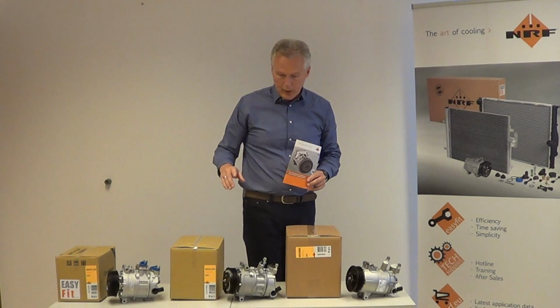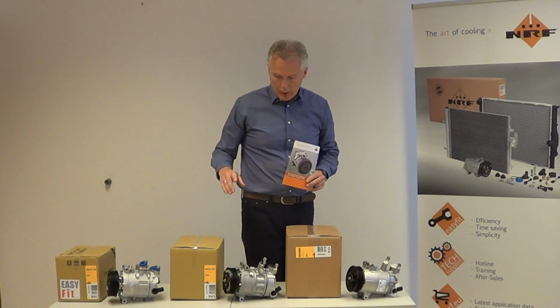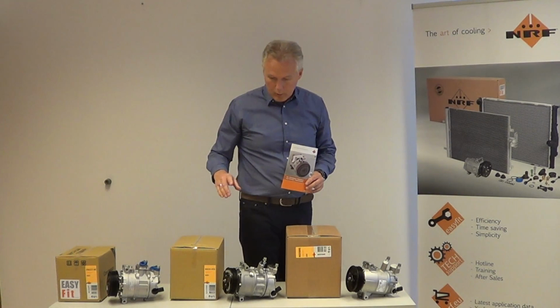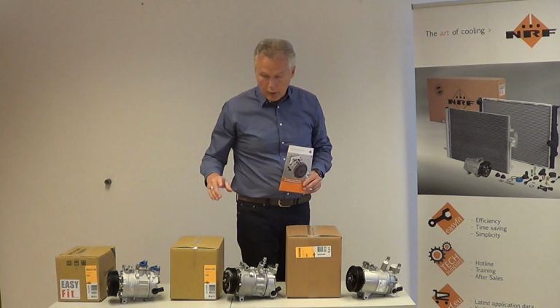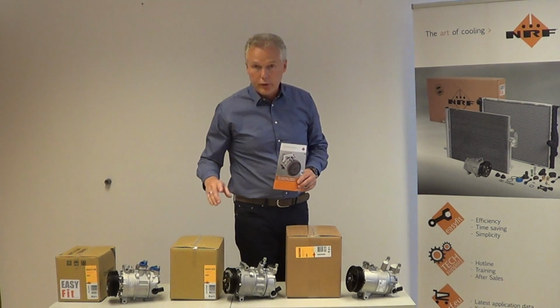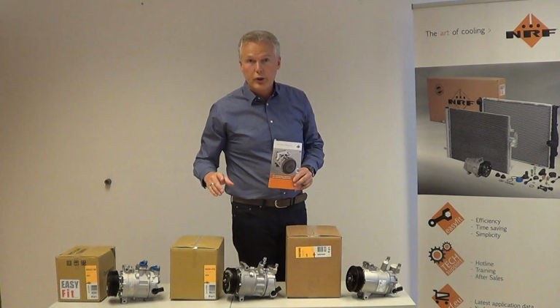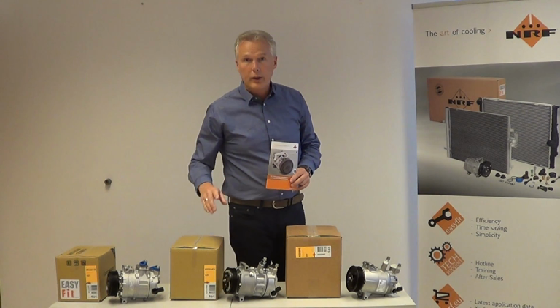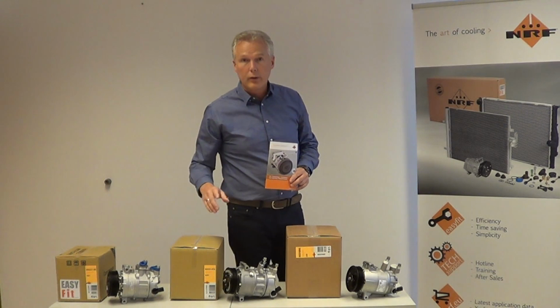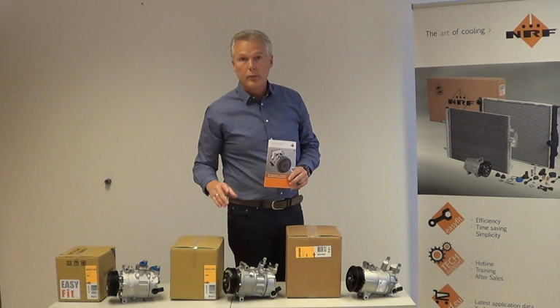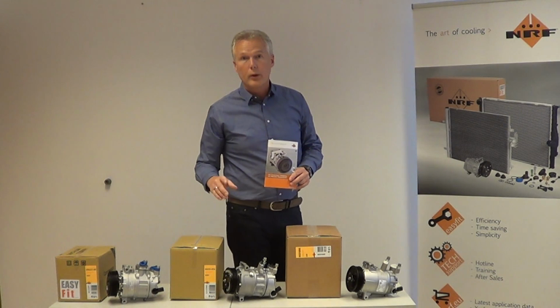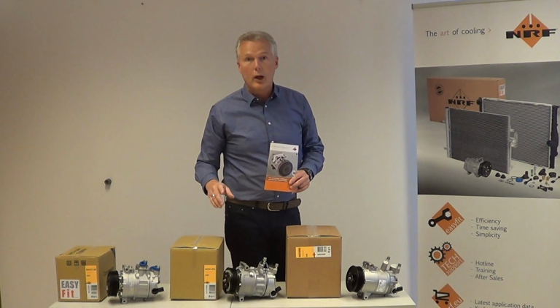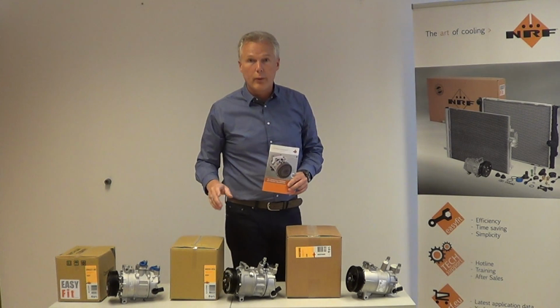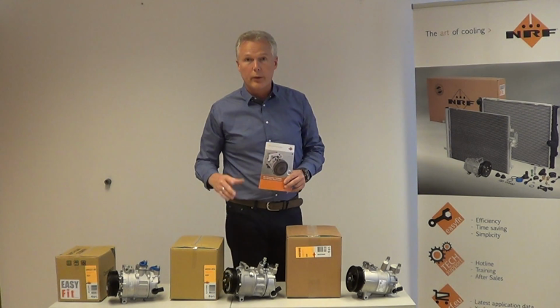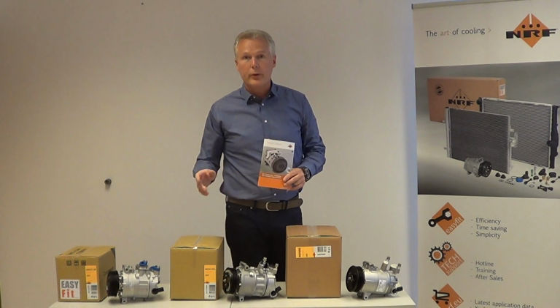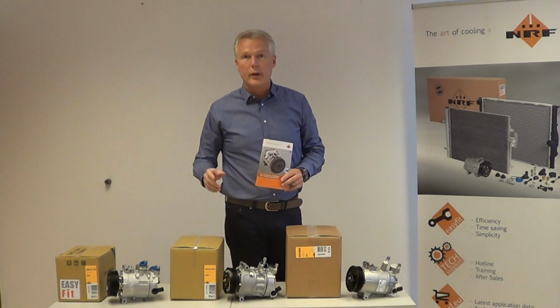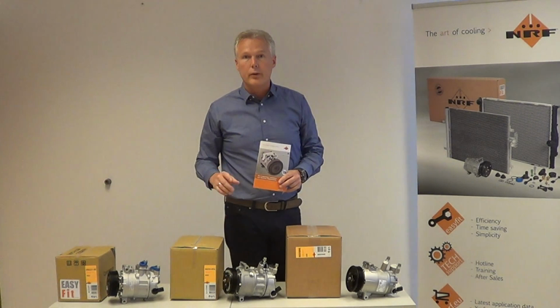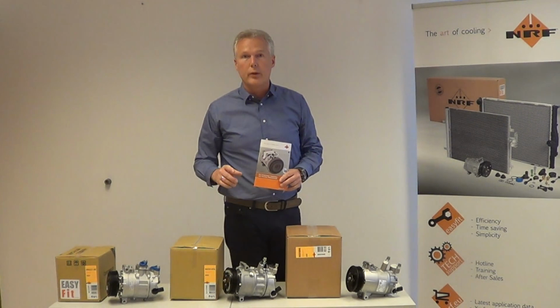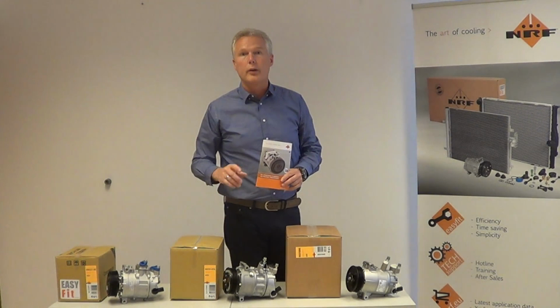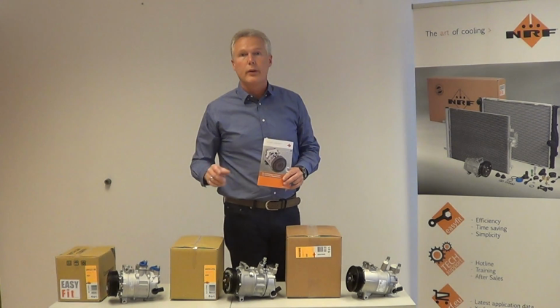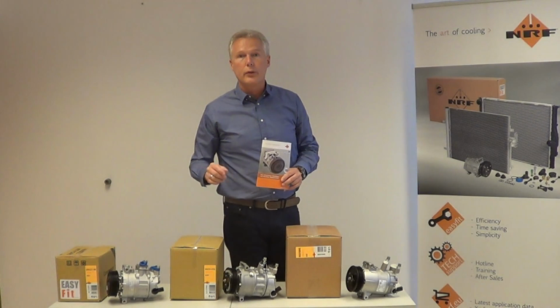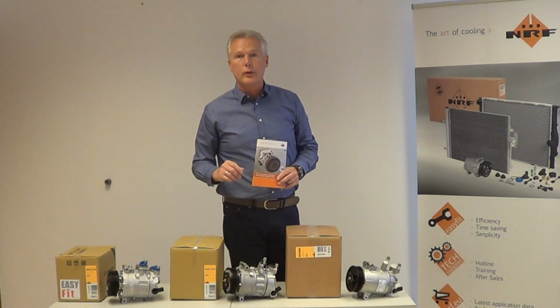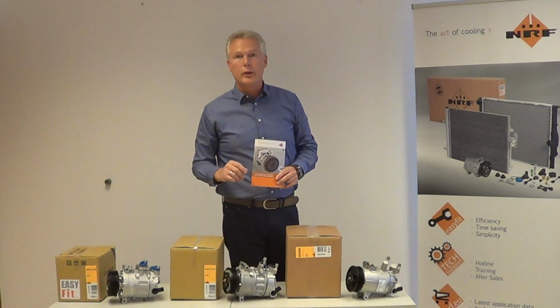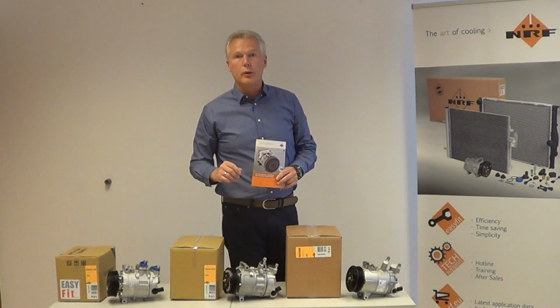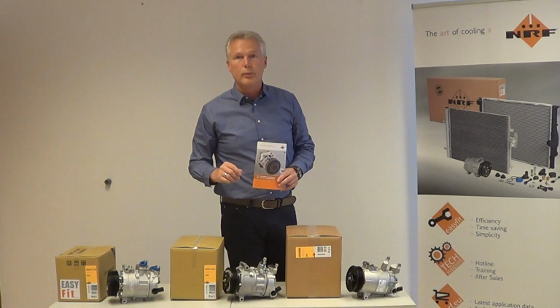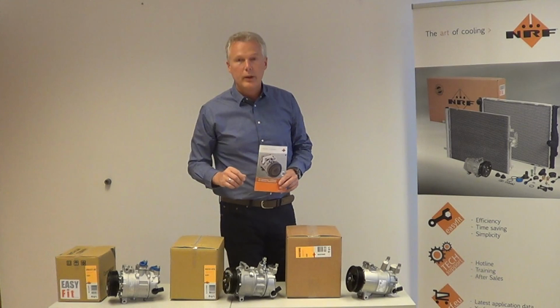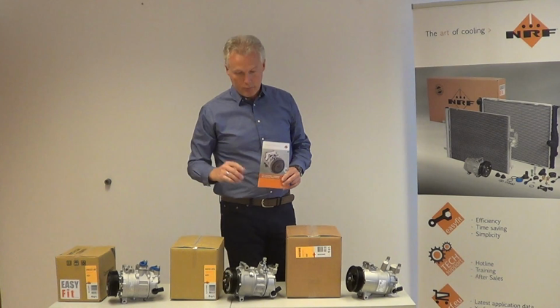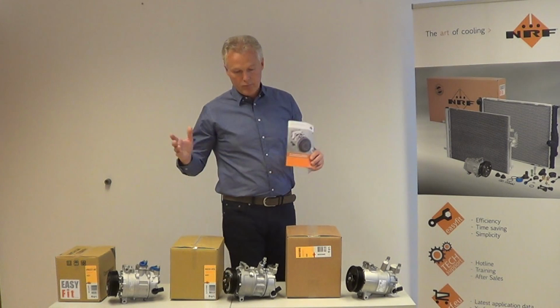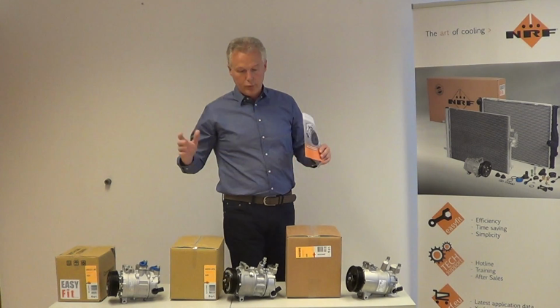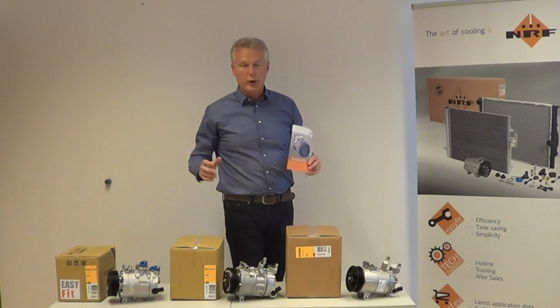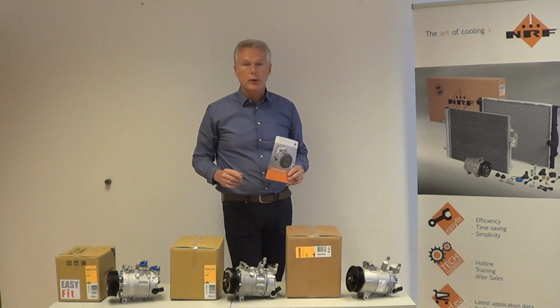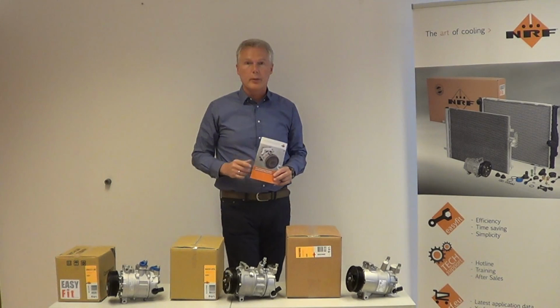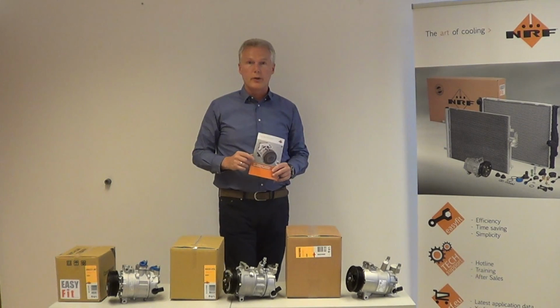For applications and original references, please check our website at nrf.eu. Thank you very much.